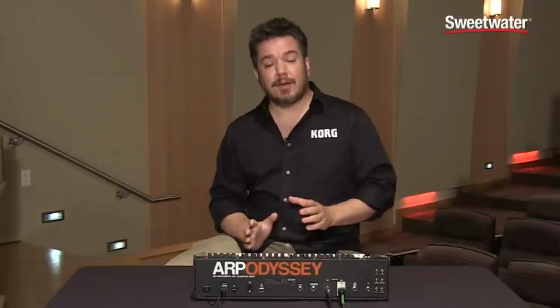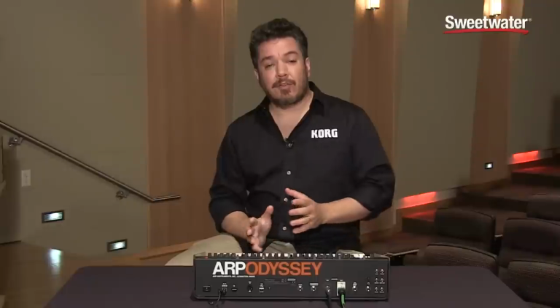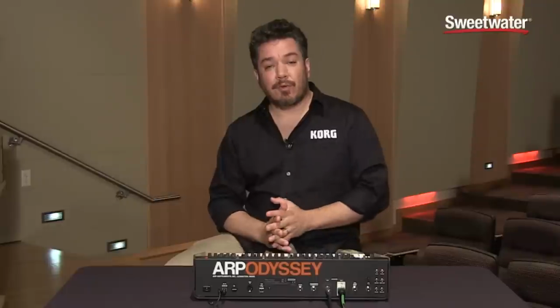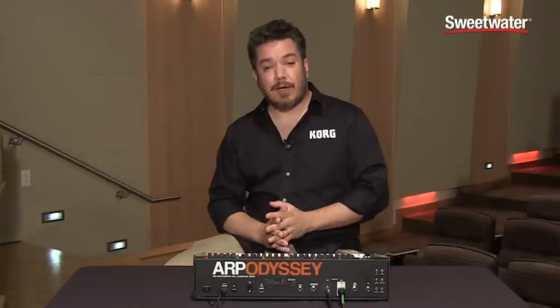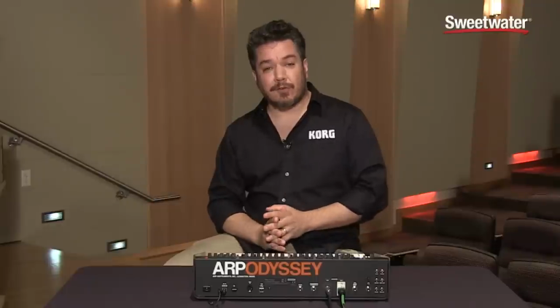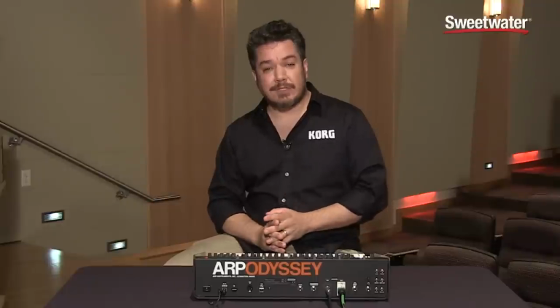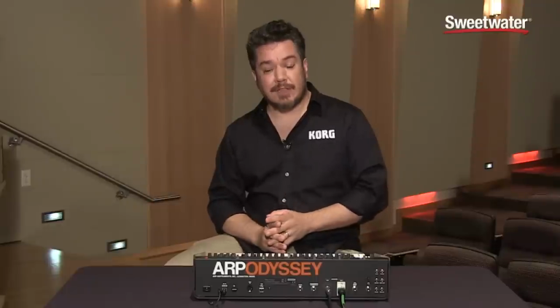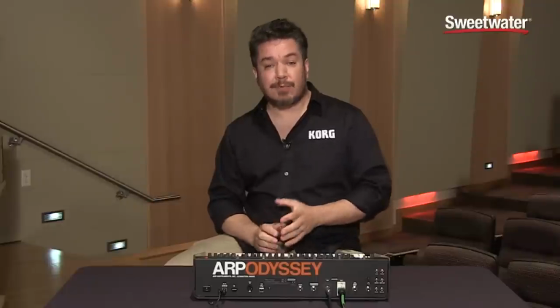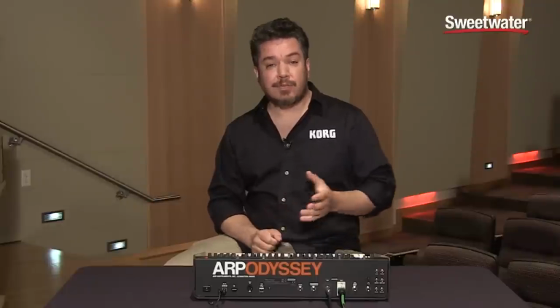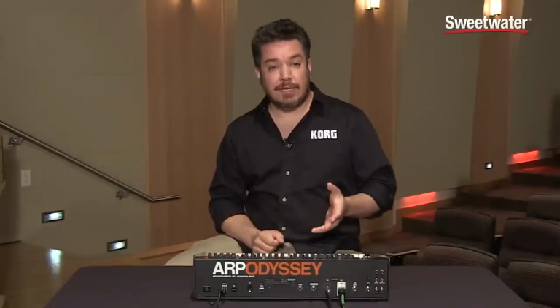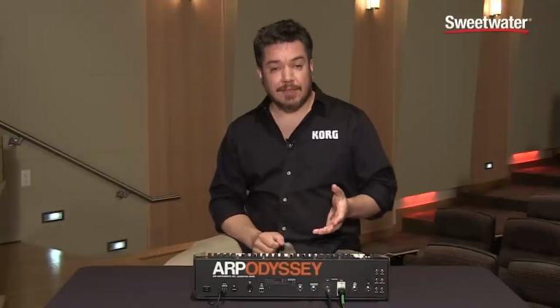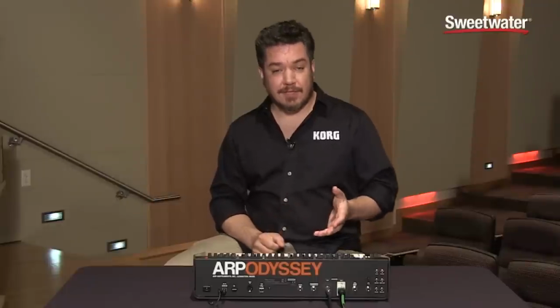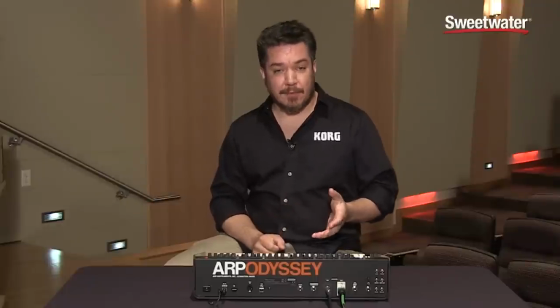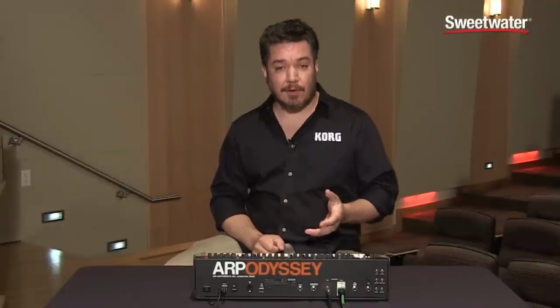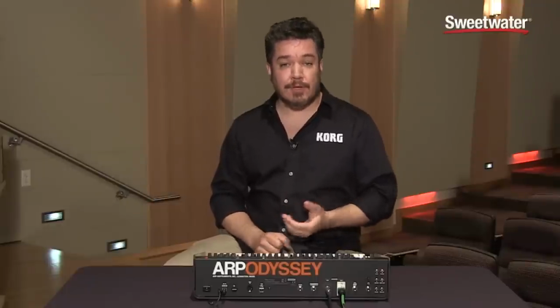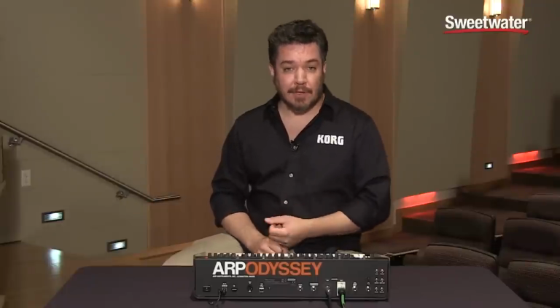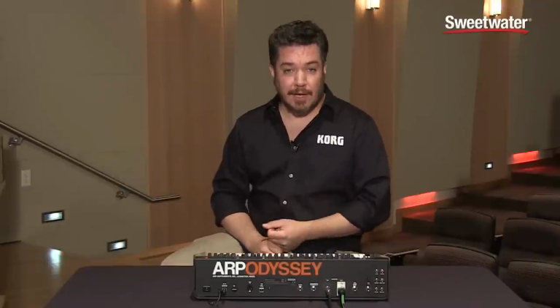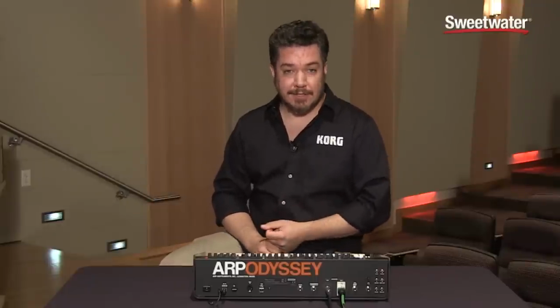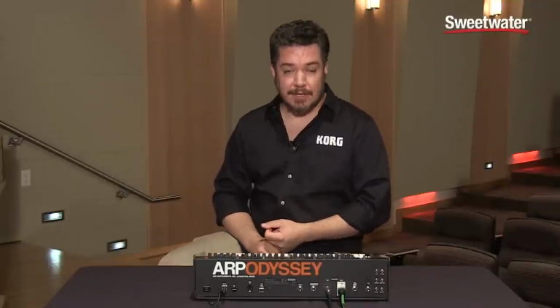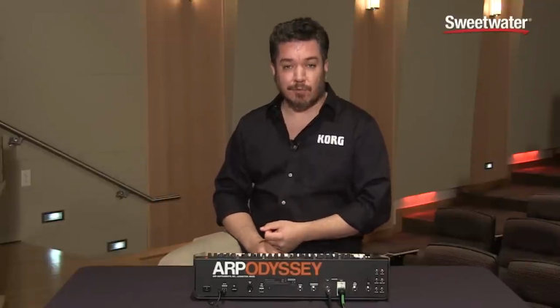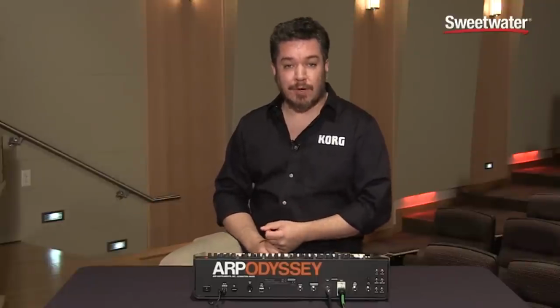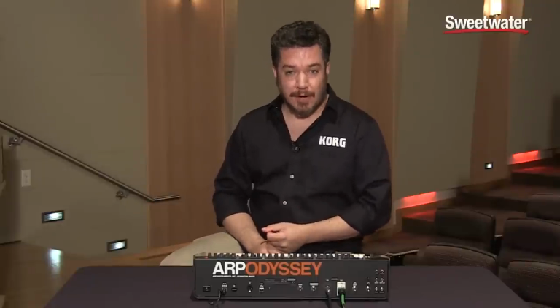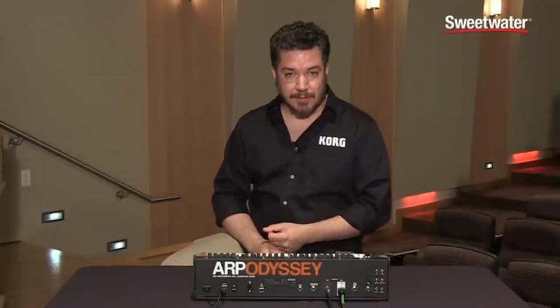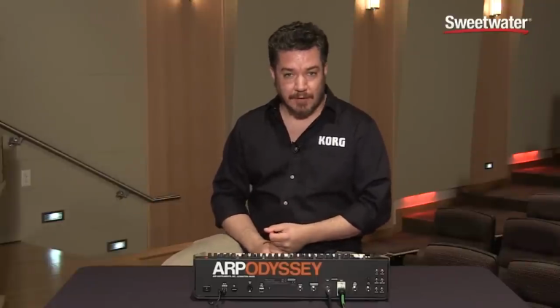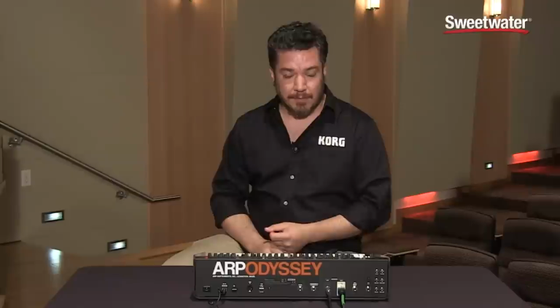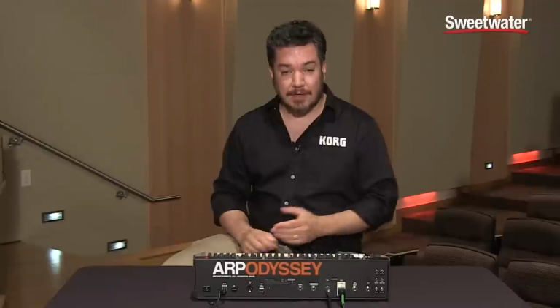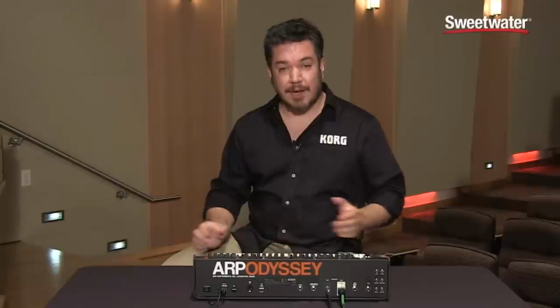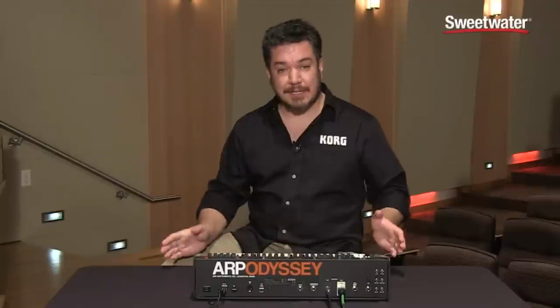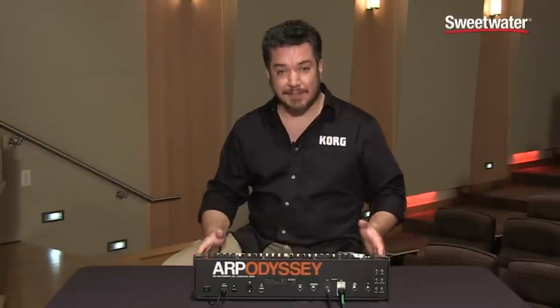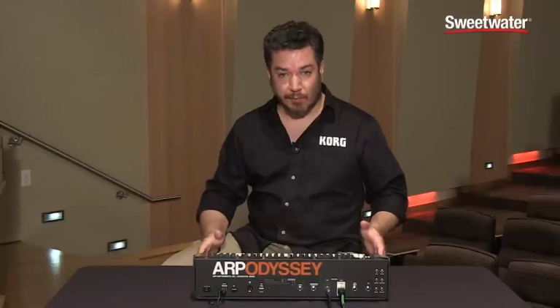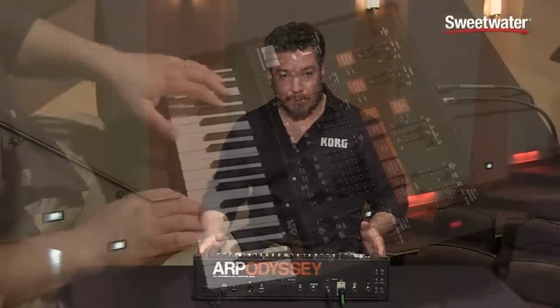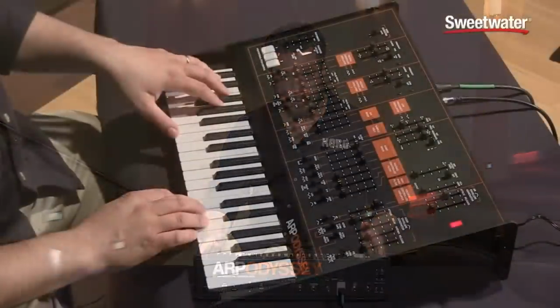Another cool characteristic that was unique at the time of the original Odyssey is a ring modulator. The Odyssey has a great one.